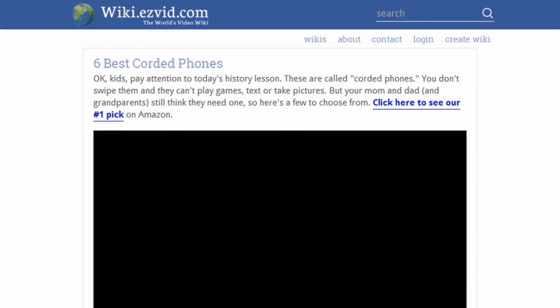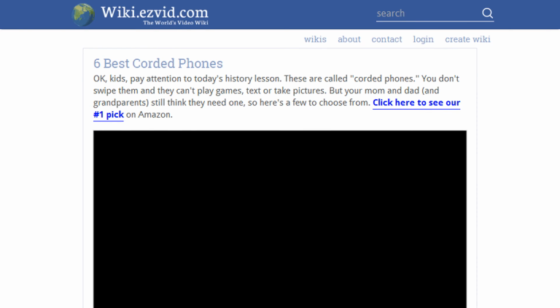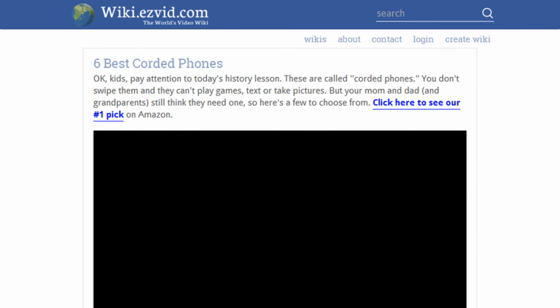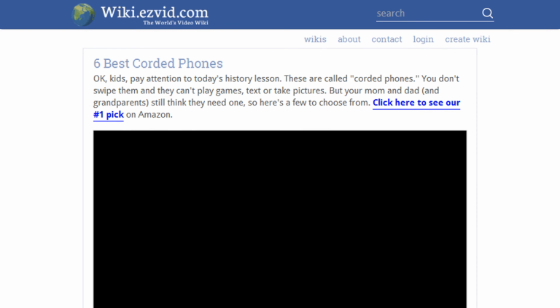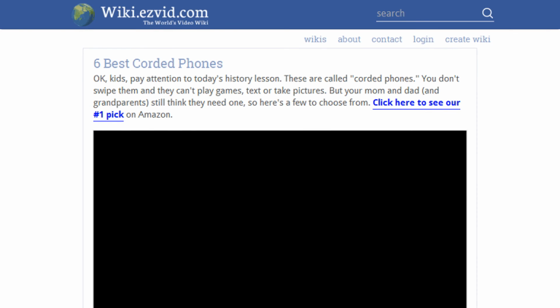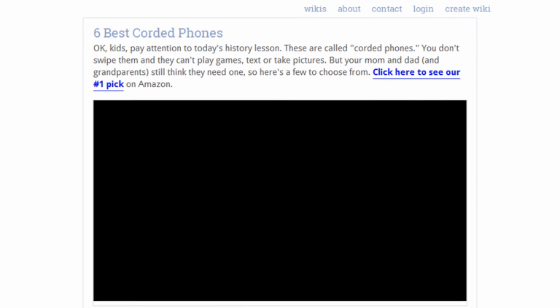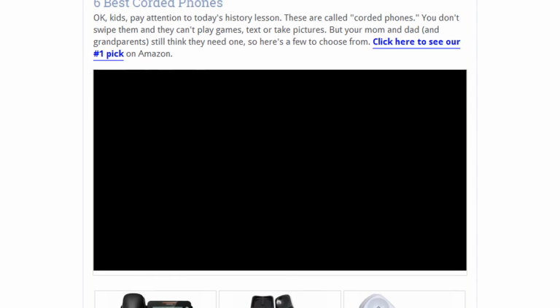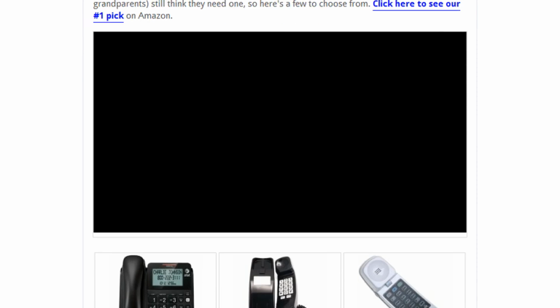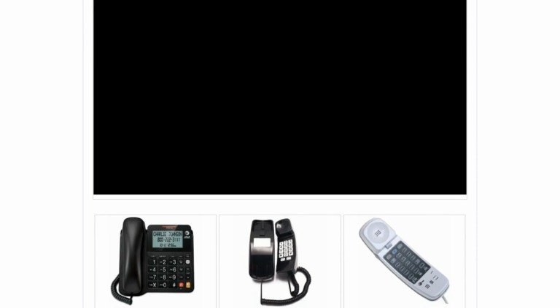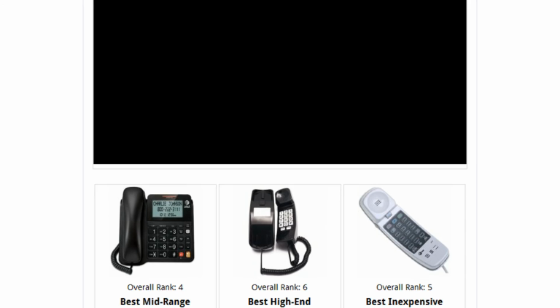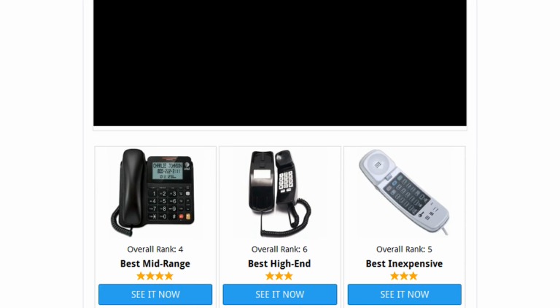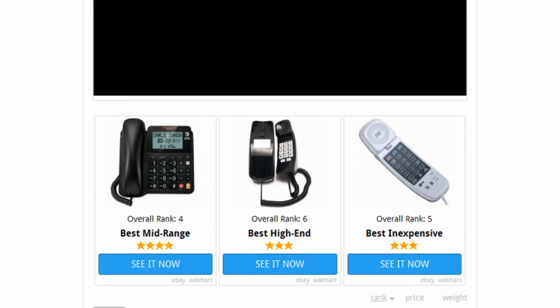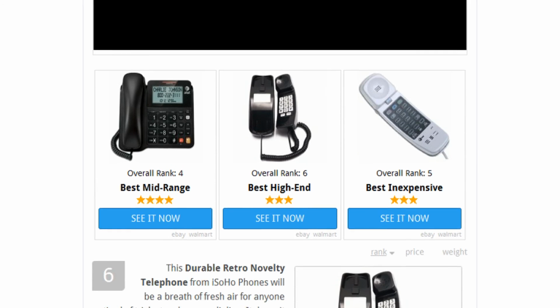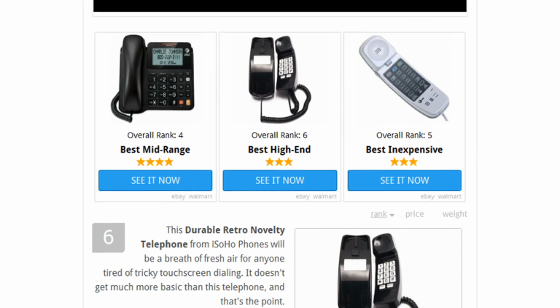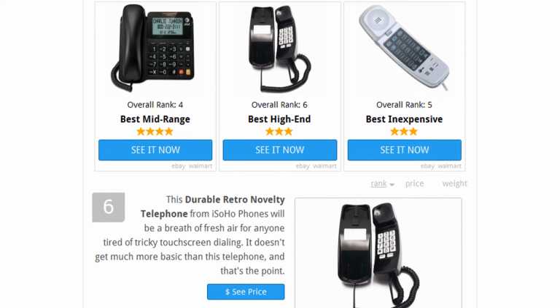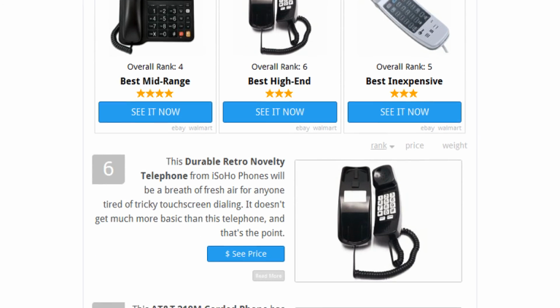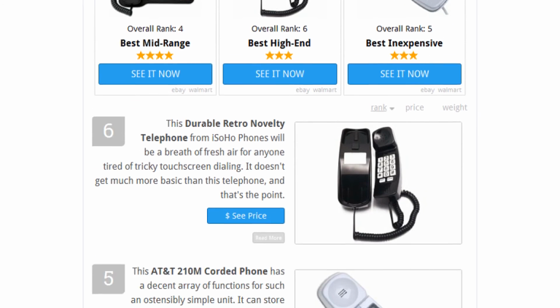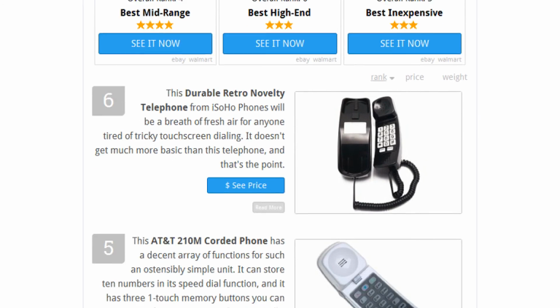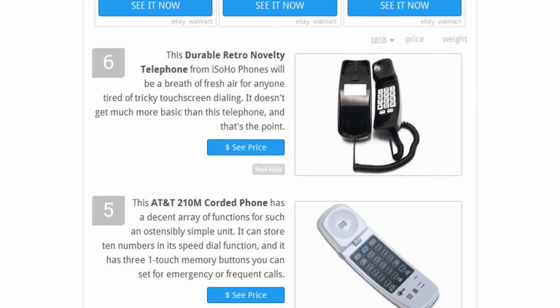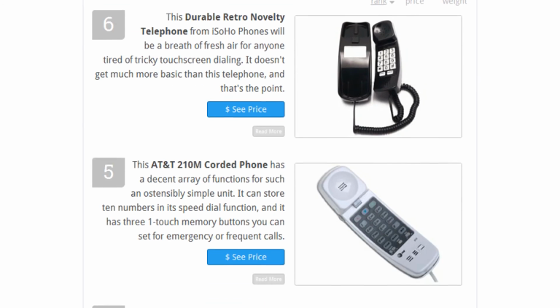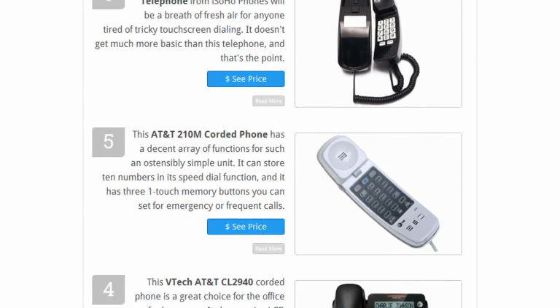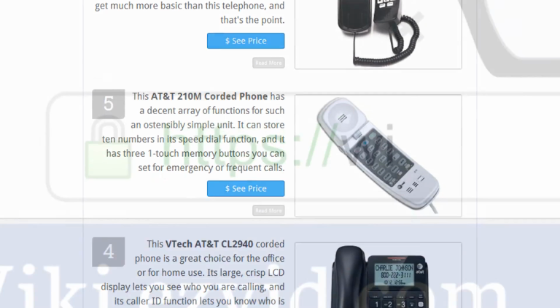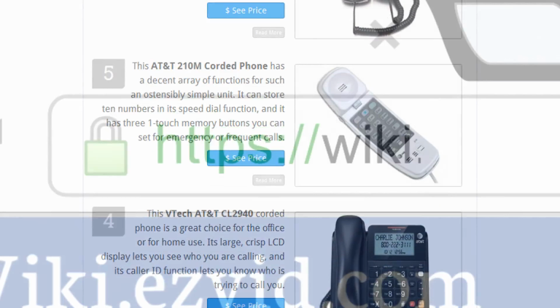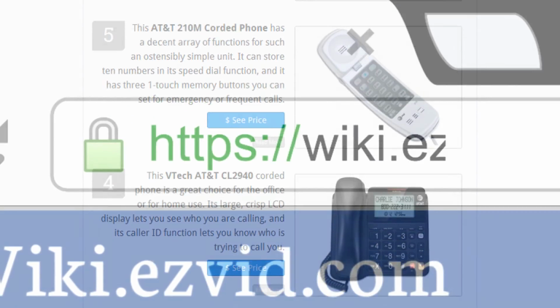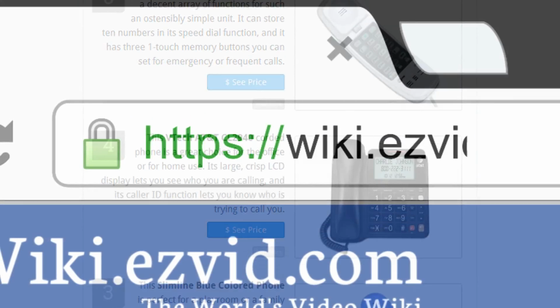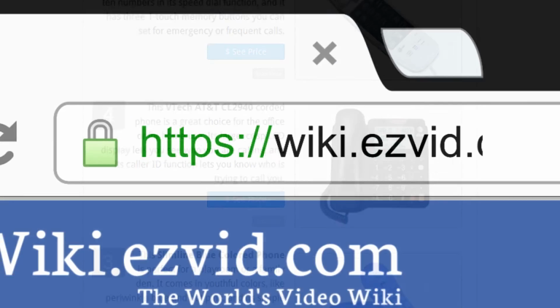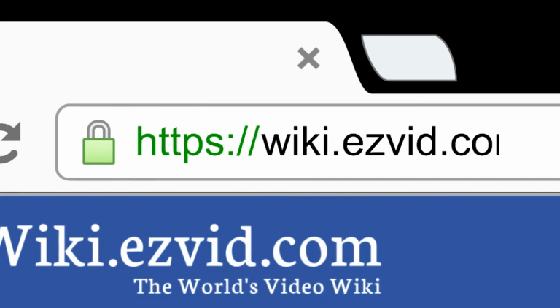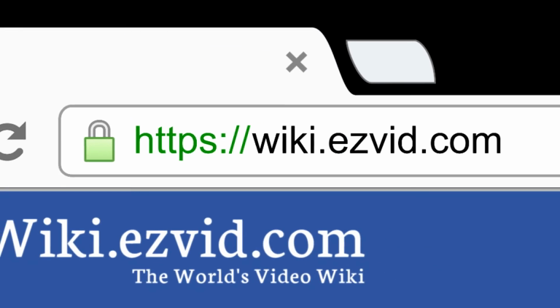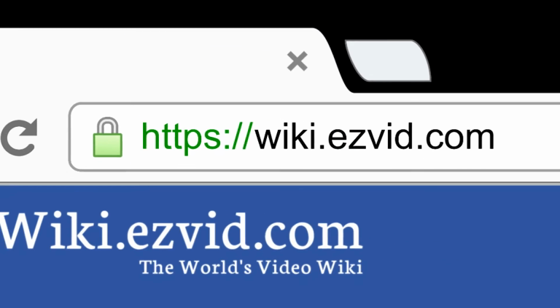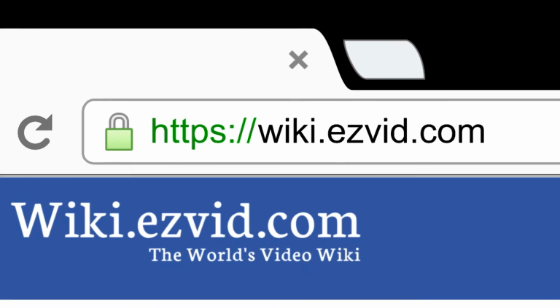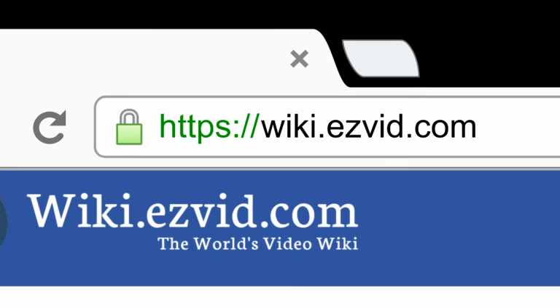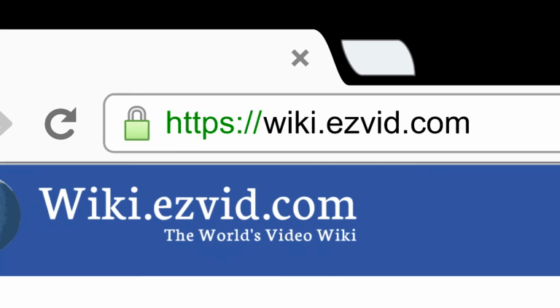To see all this stuff, go to wiki.easyvid.com and search for corded phones, or click beneath this video.